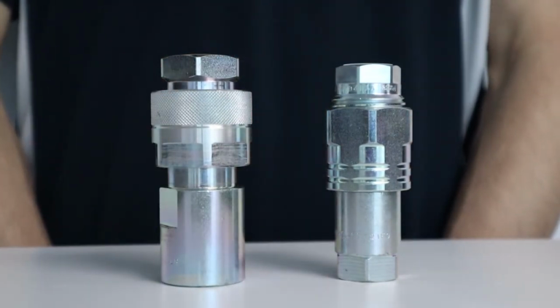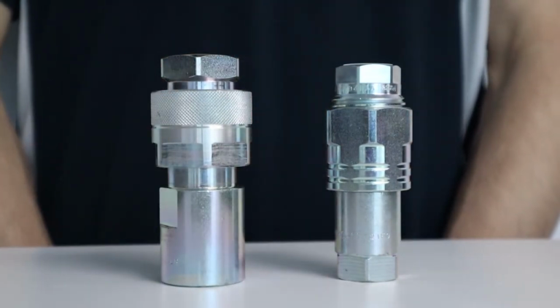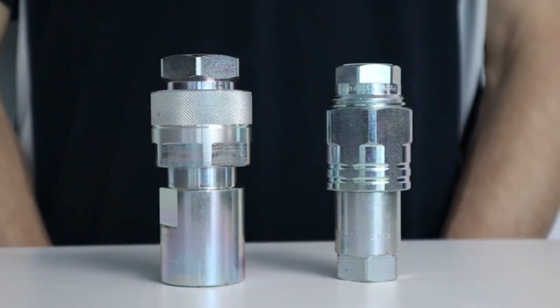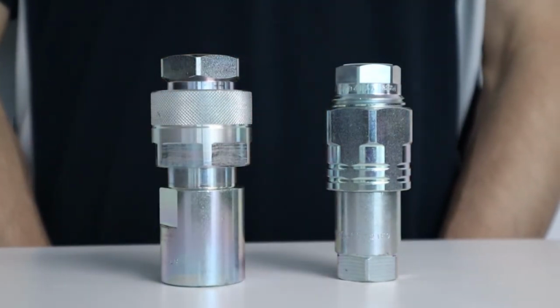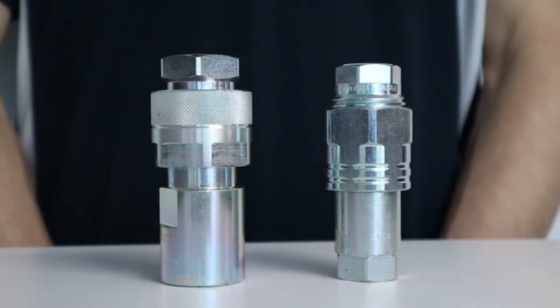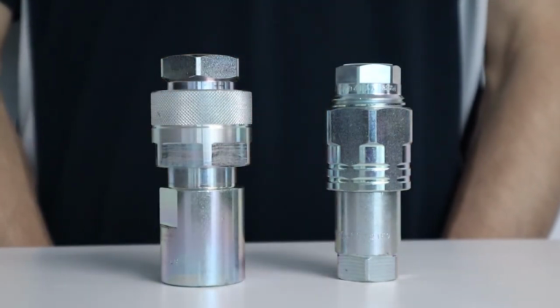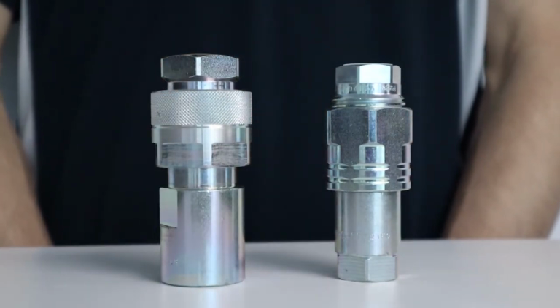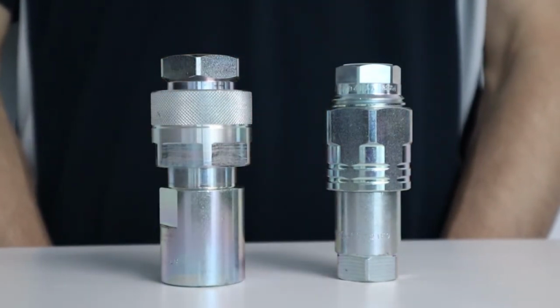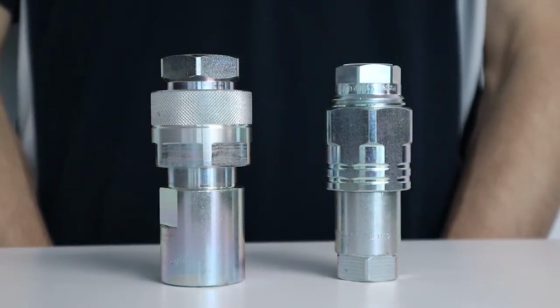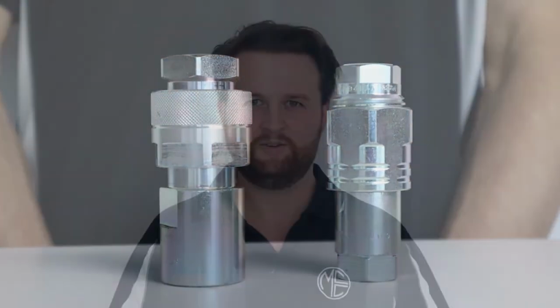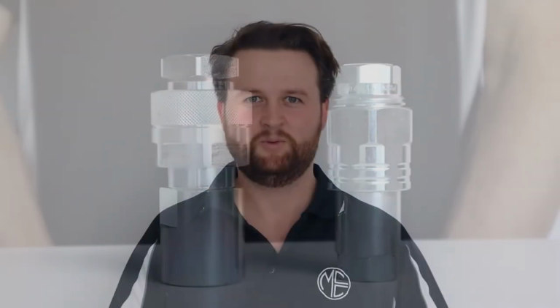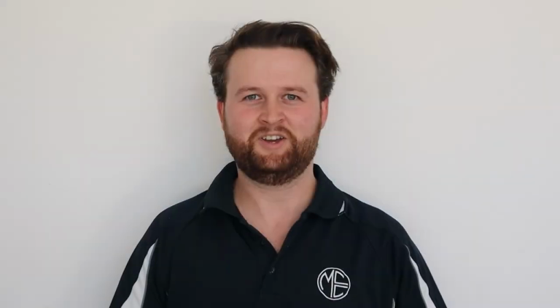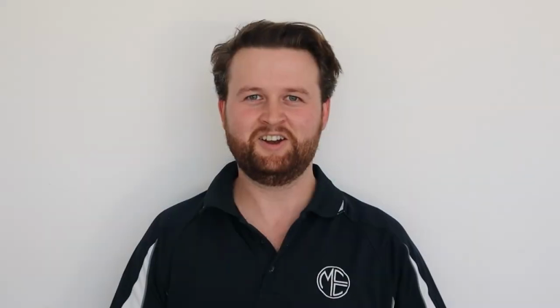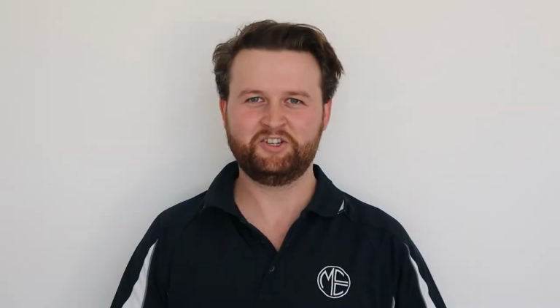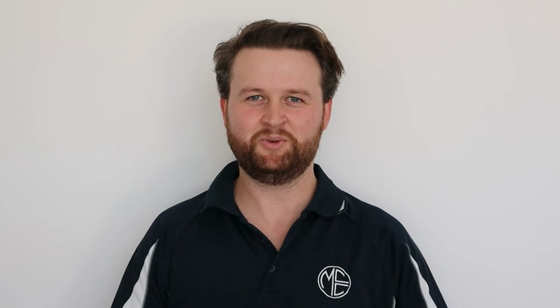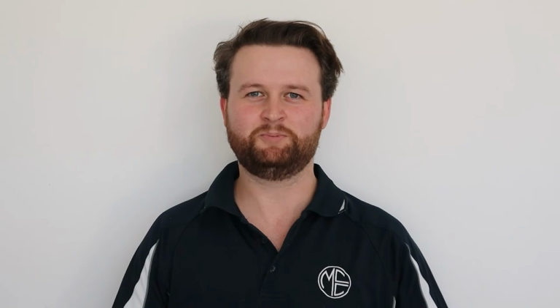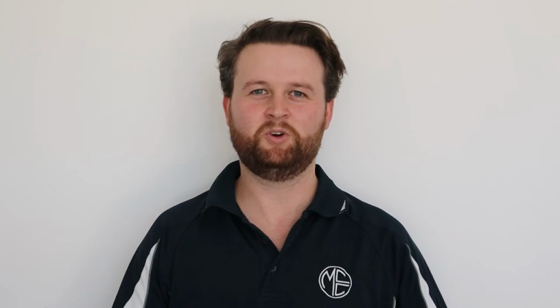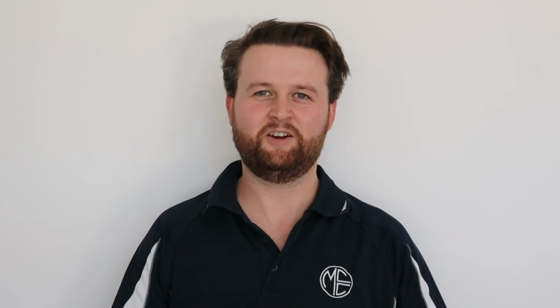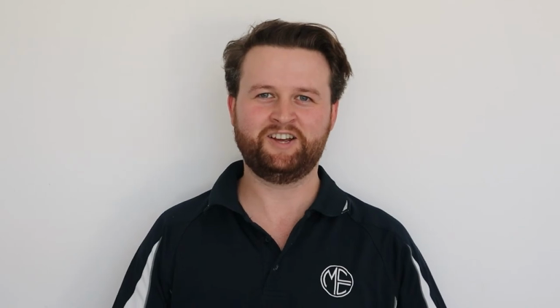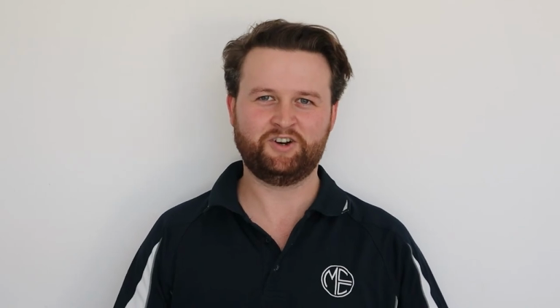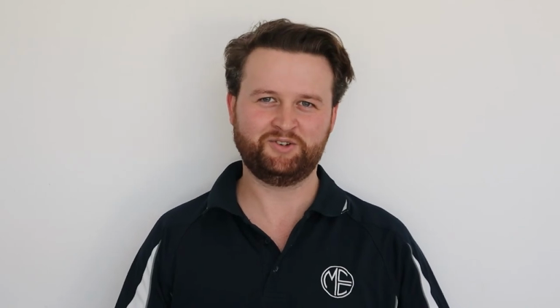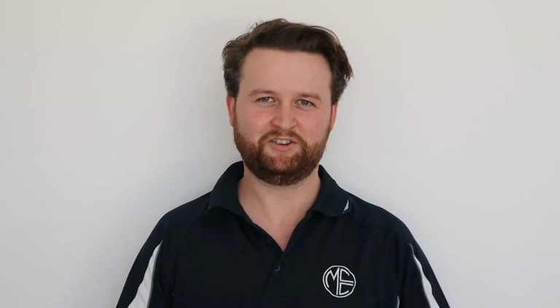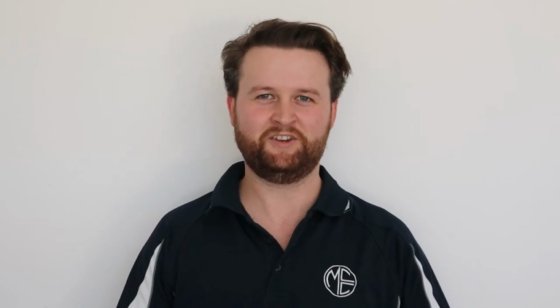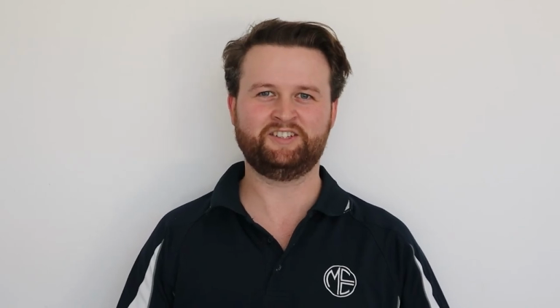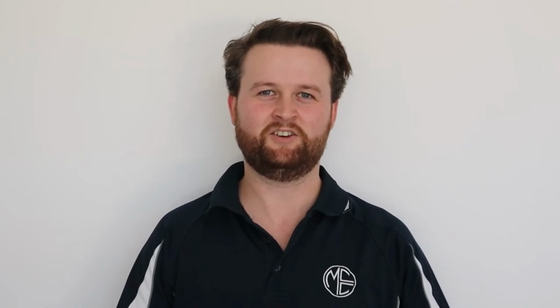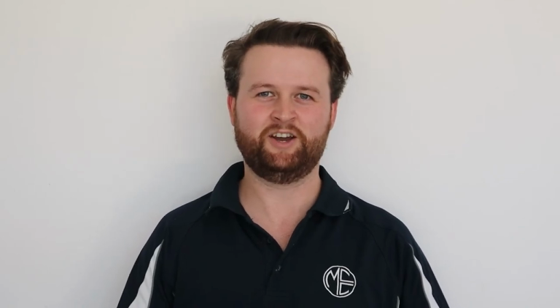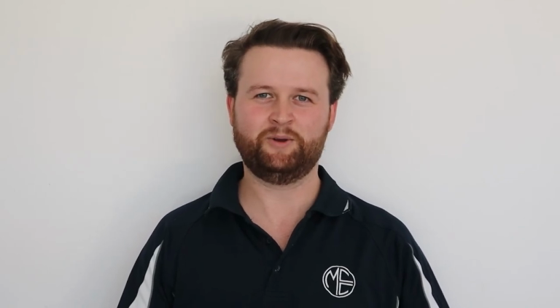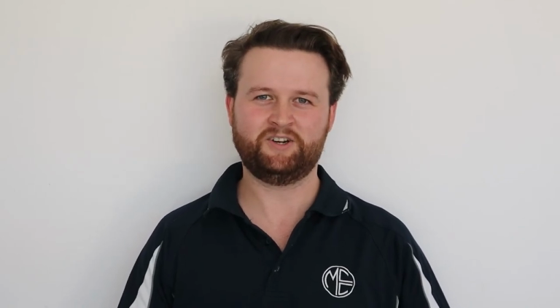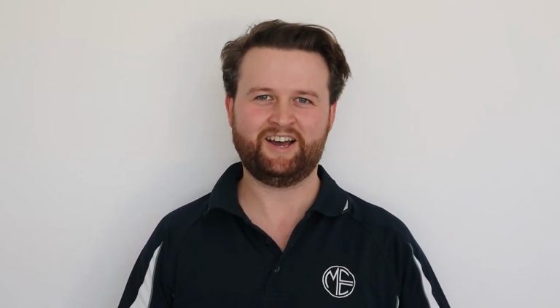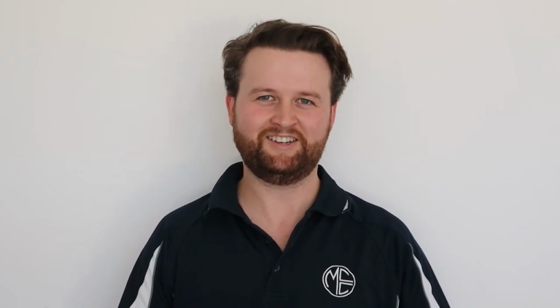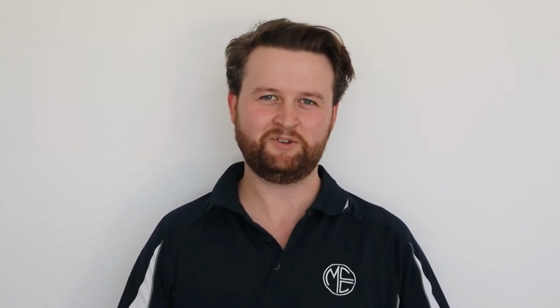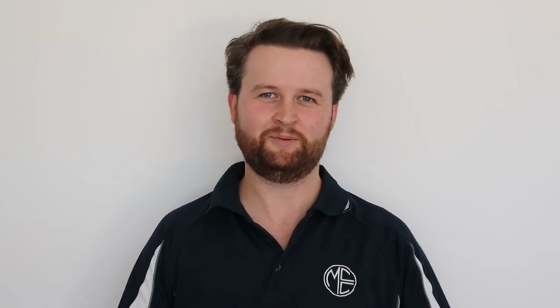The sizes available range from one quarter inch to two inch. We encourage you to explore our range of hydraulic fittings on our website at www.mcc-ltd.com.au.